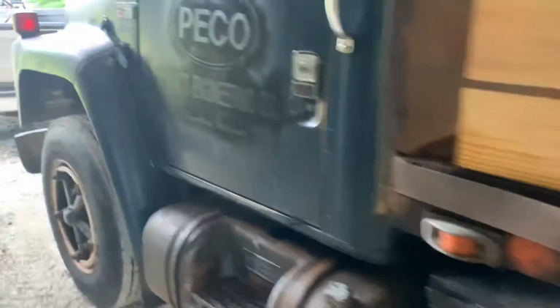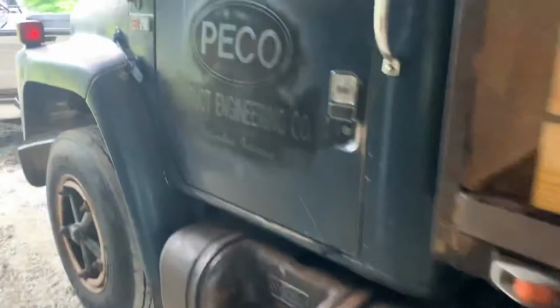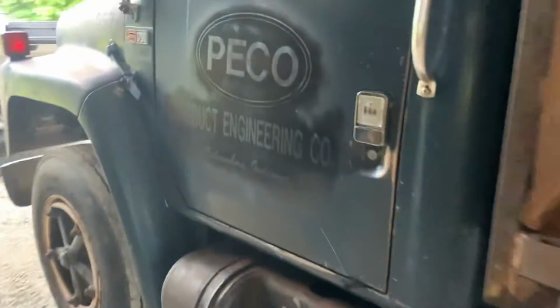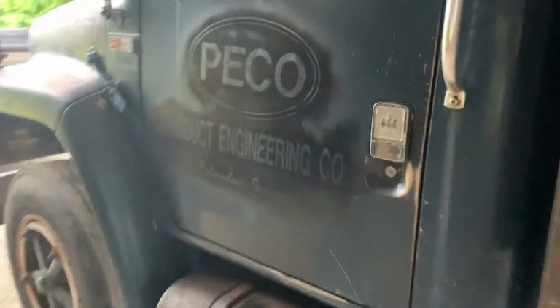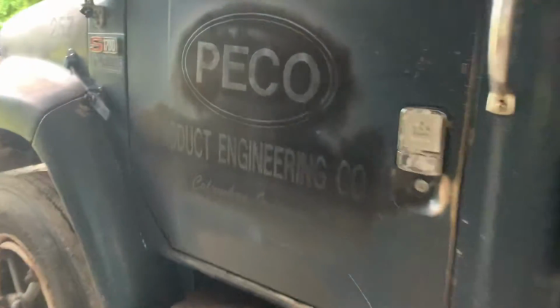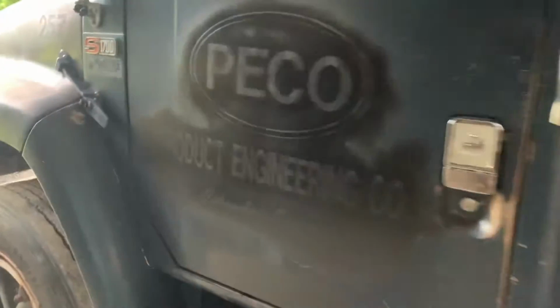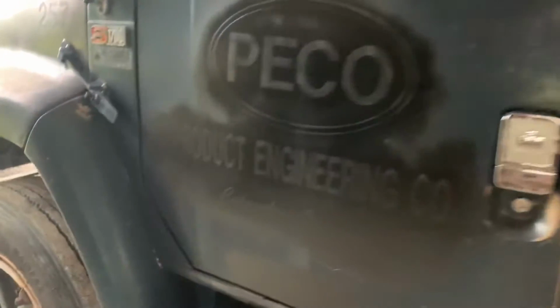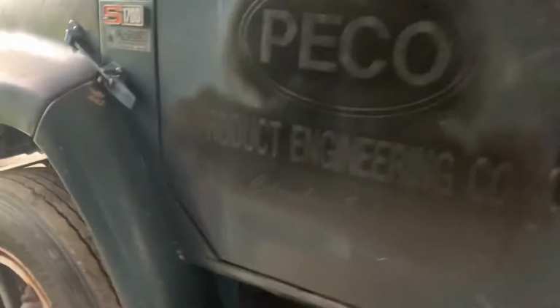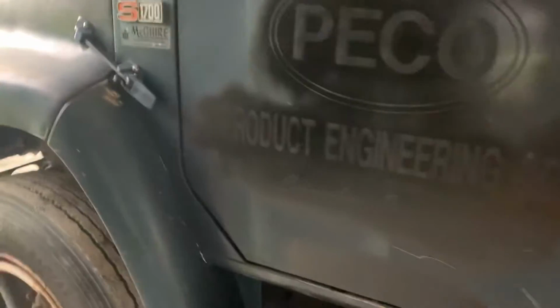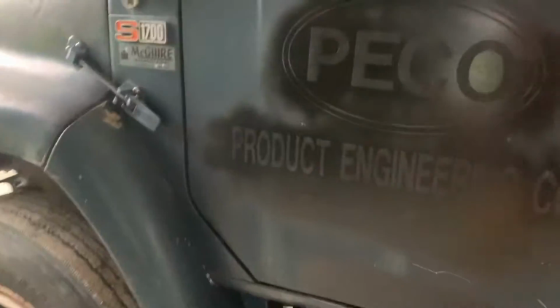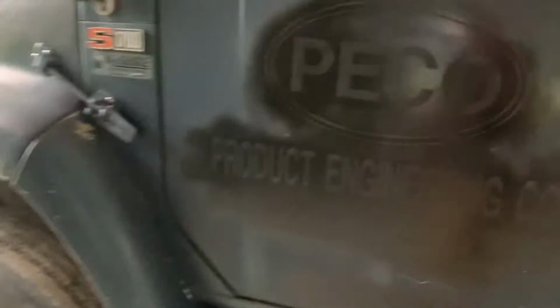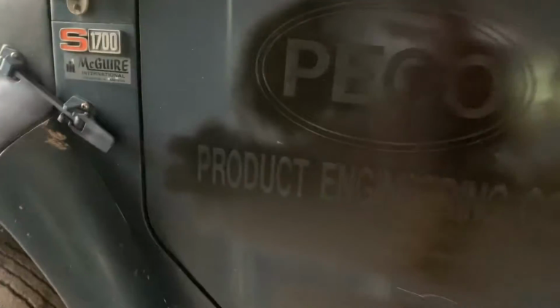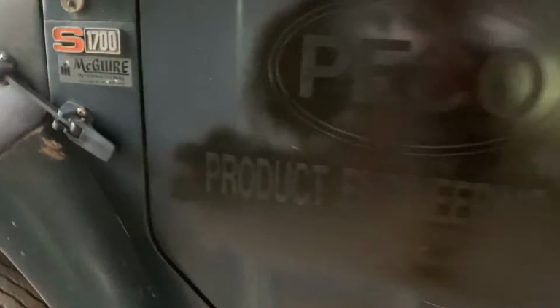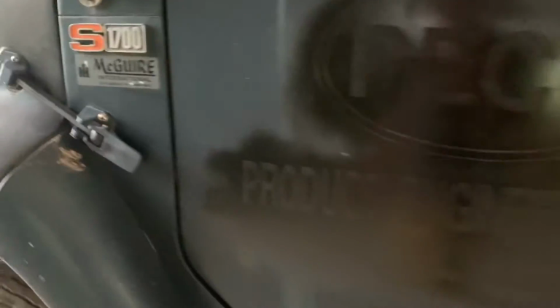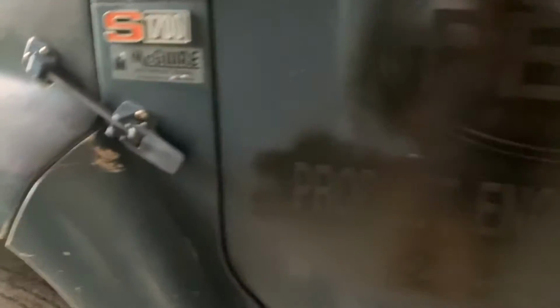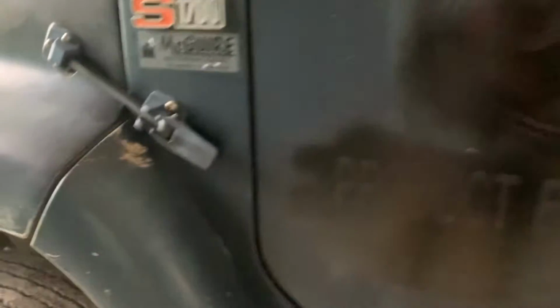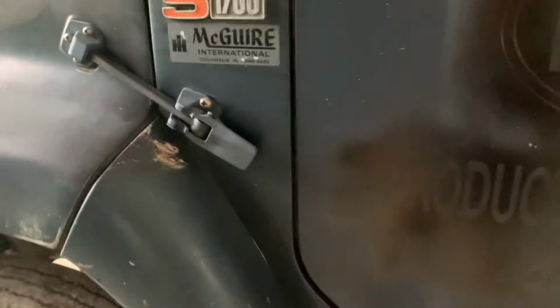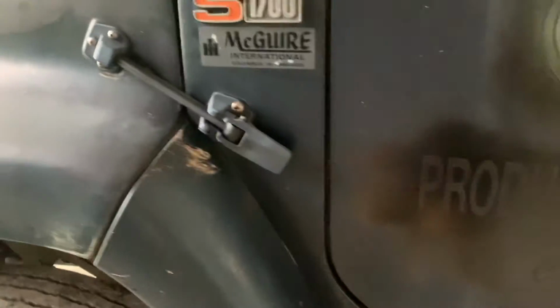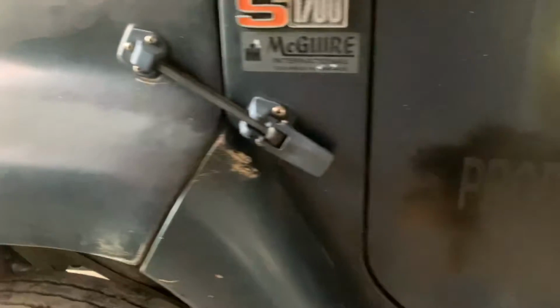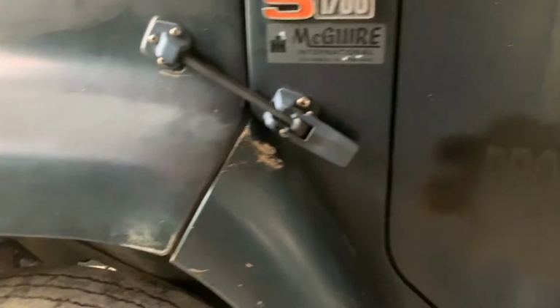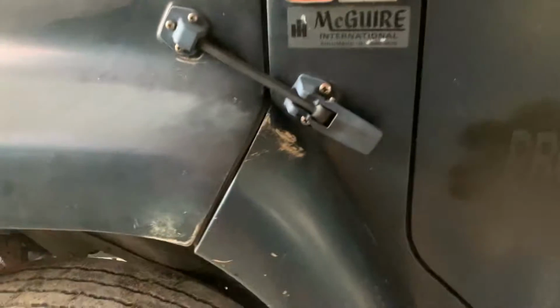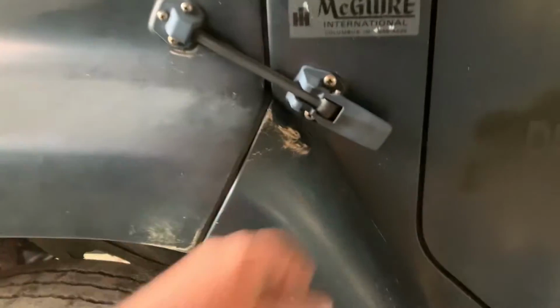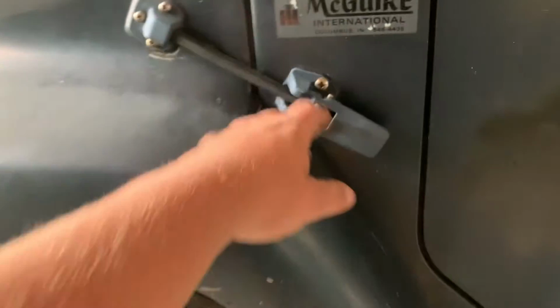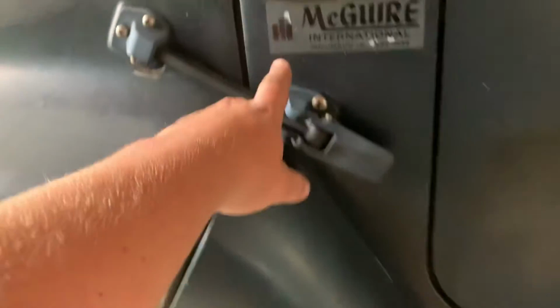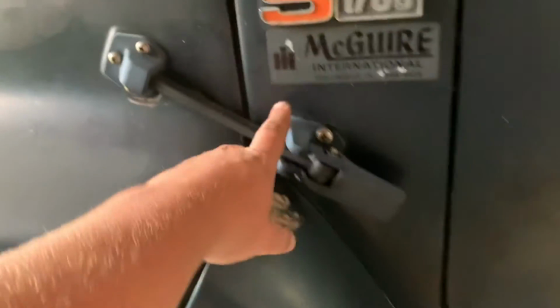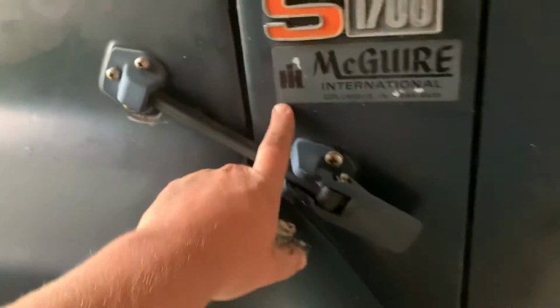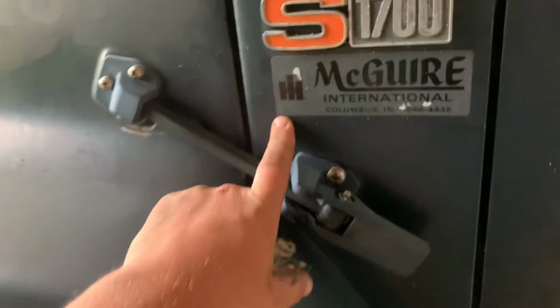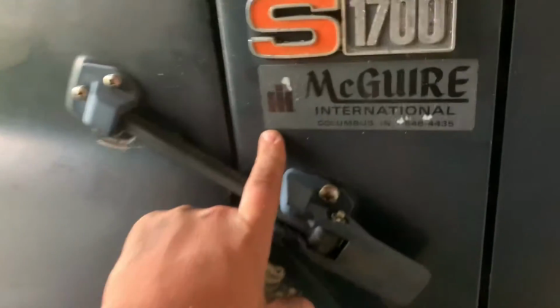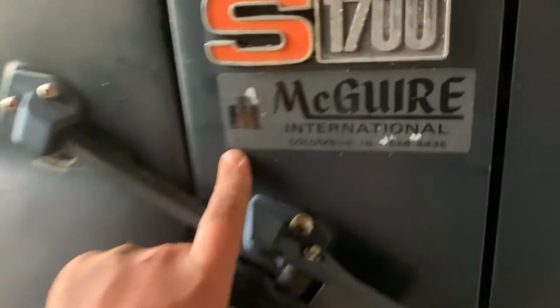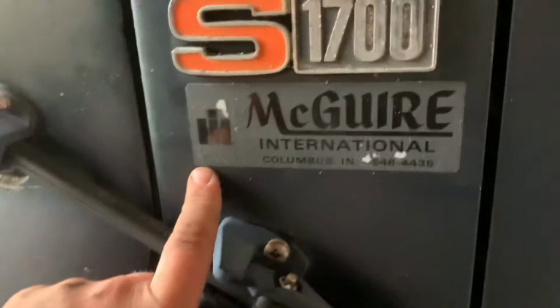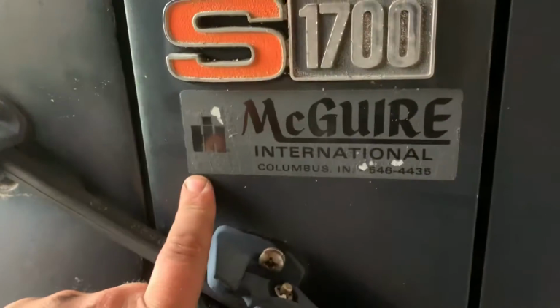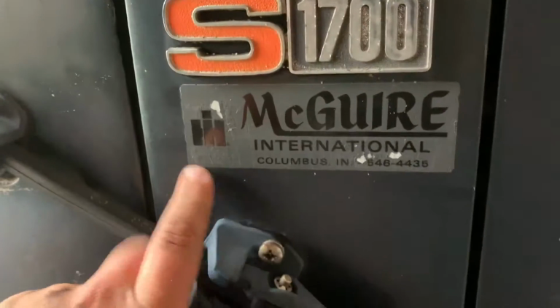That's the original, coming out of Columbus, Indiana. That's where the original International dealer is. Pretty cool.